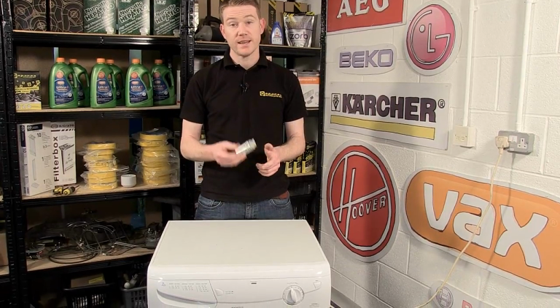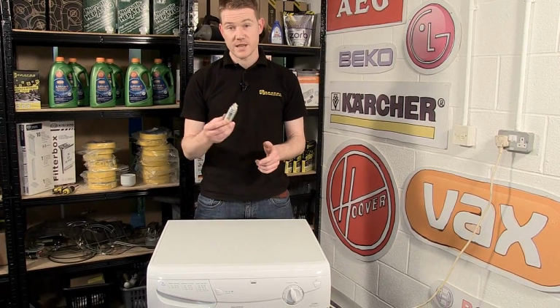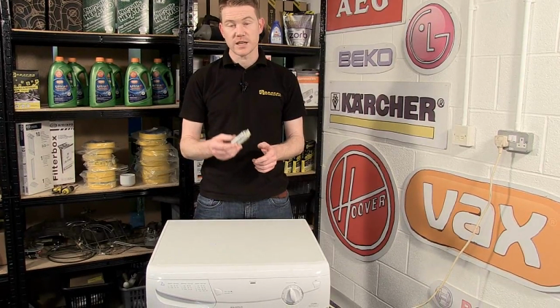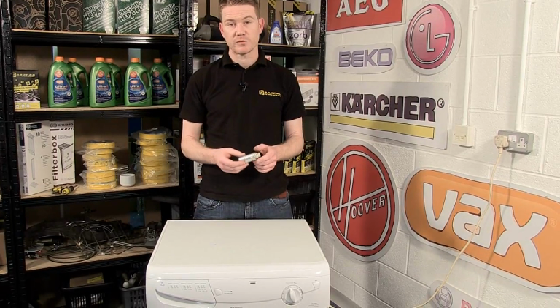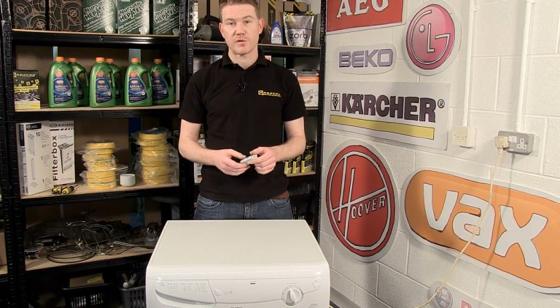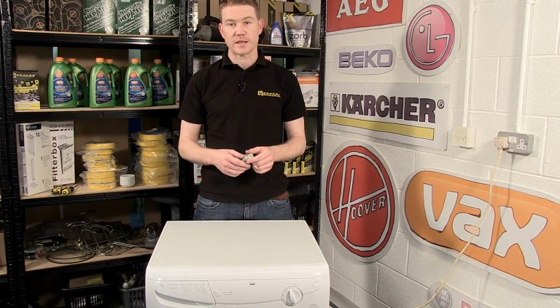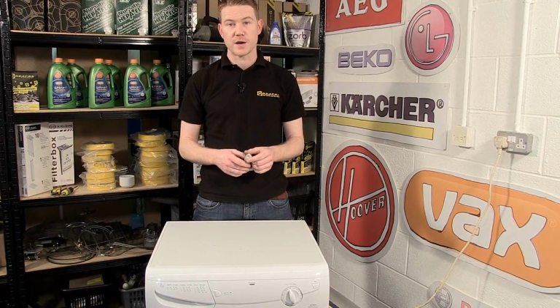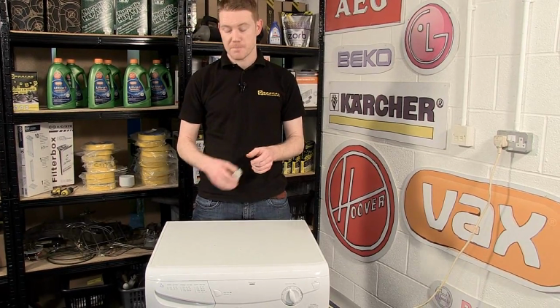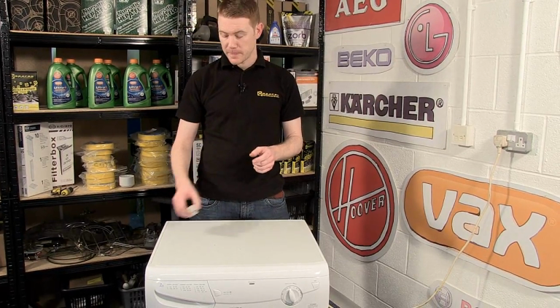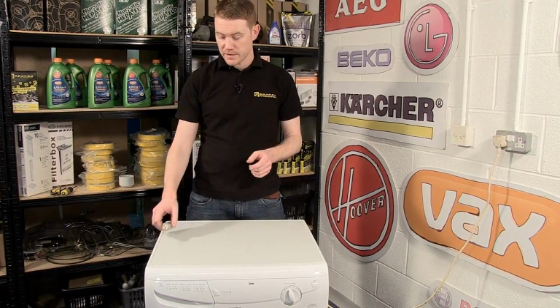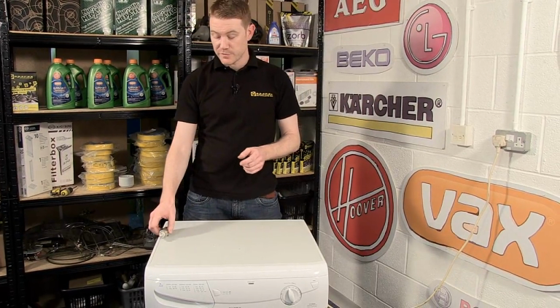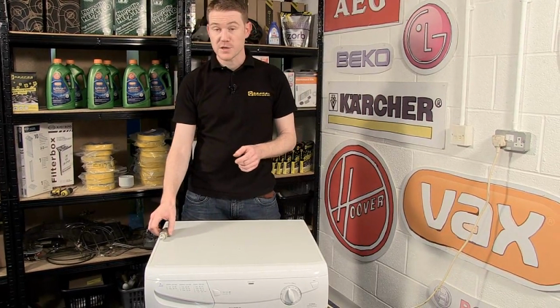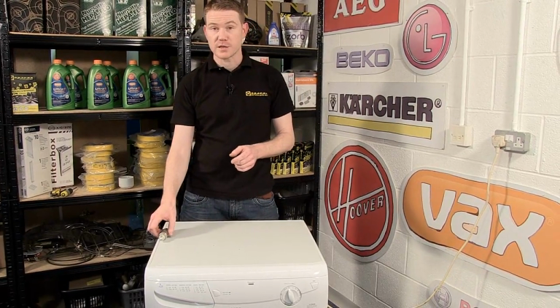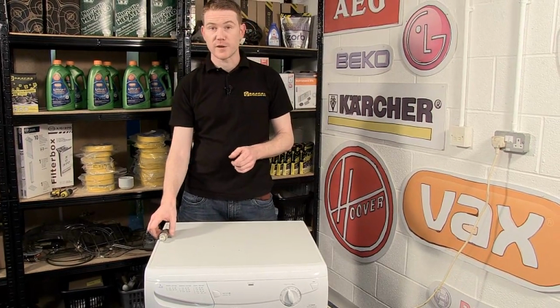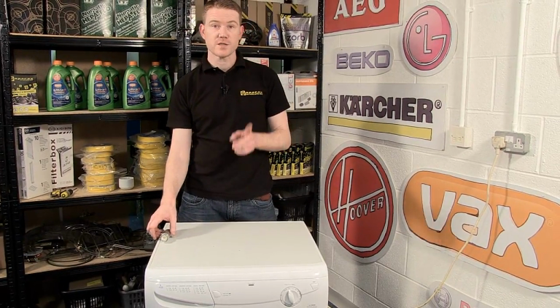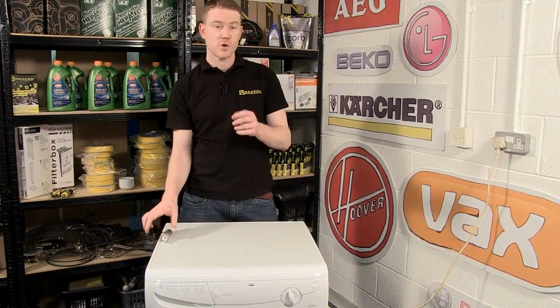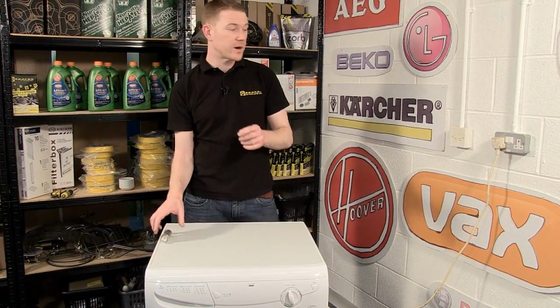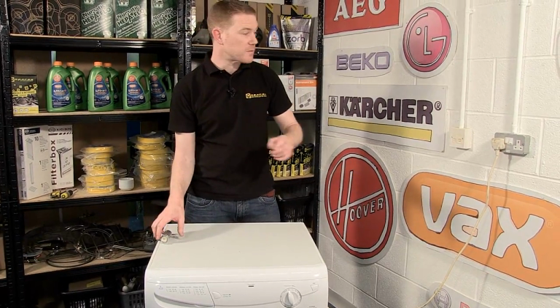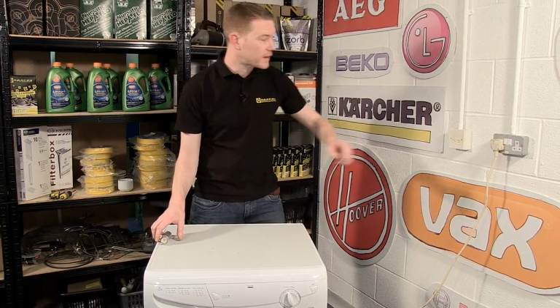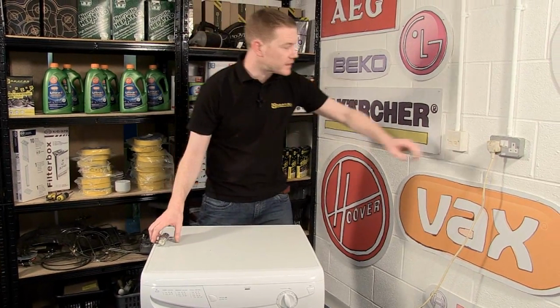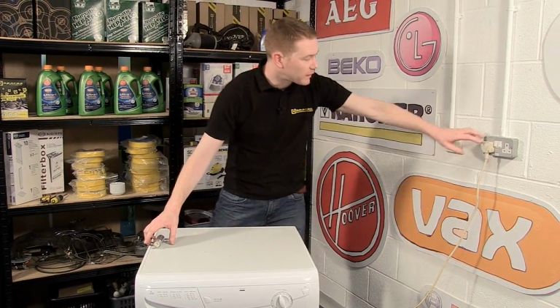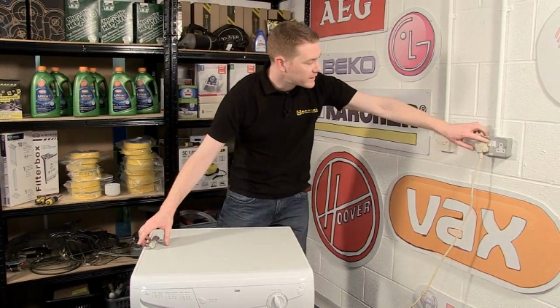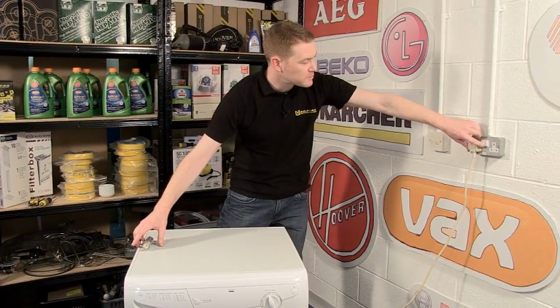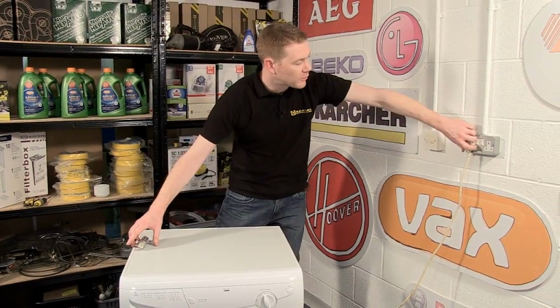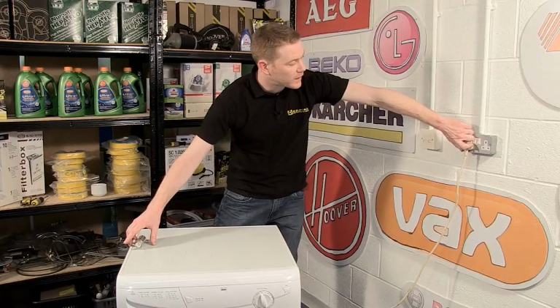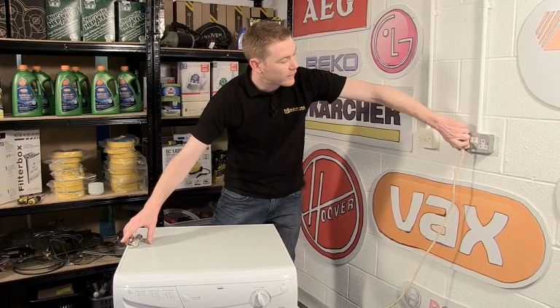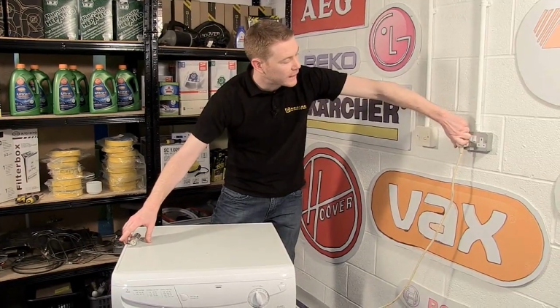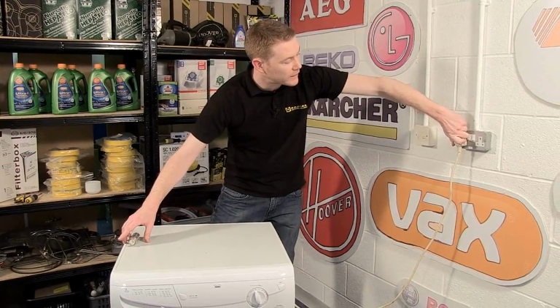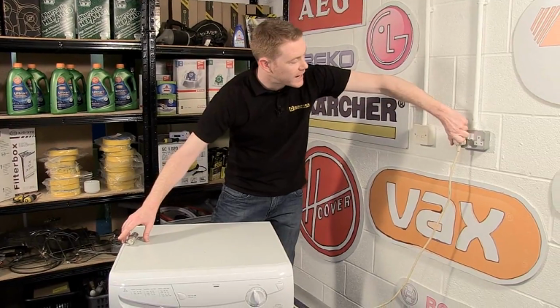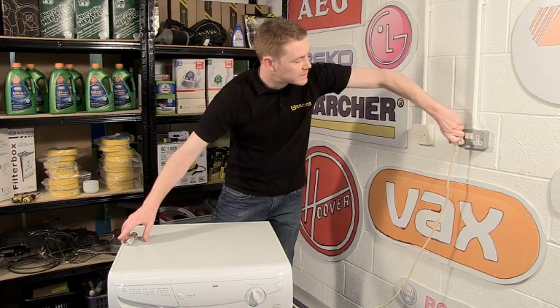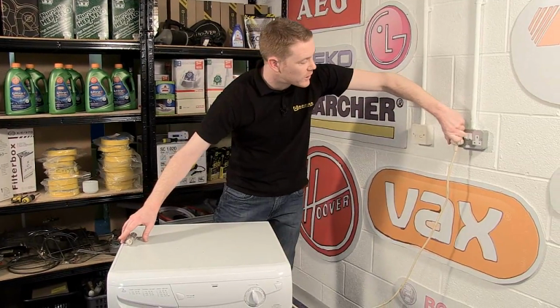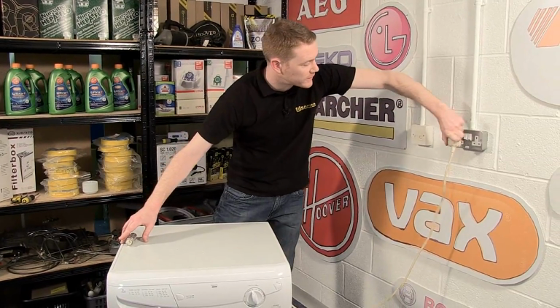Easy enough to fix though. First things first: always unplug the appliance before carrying out any work.